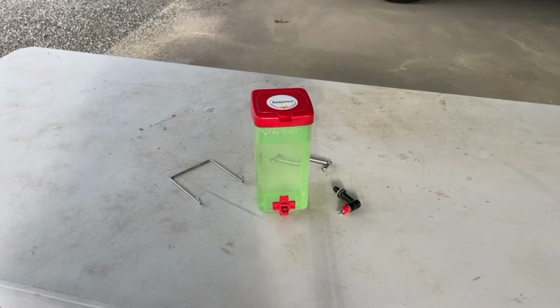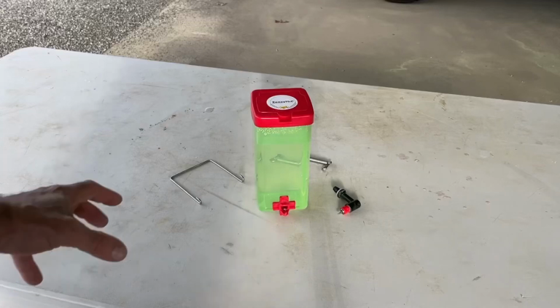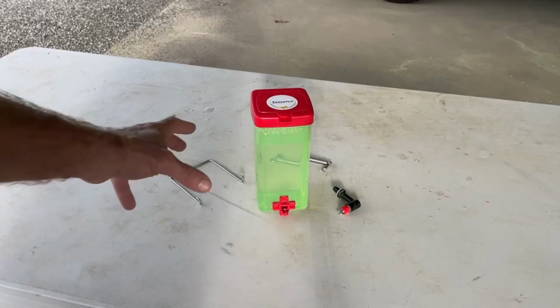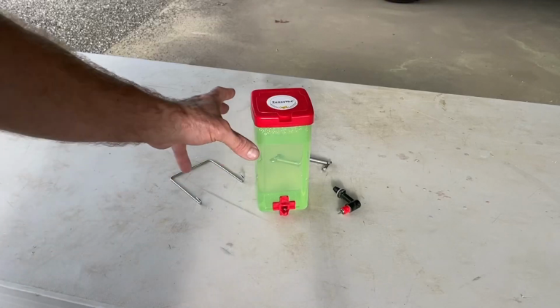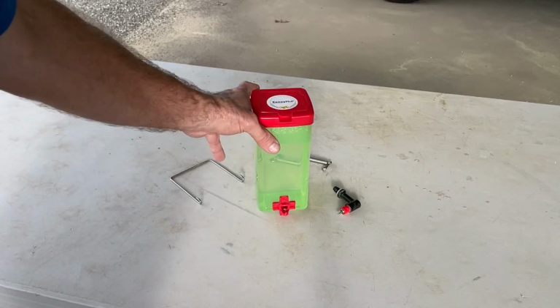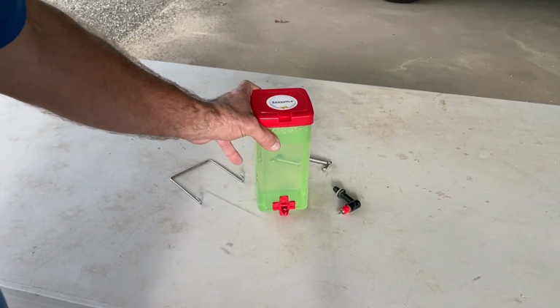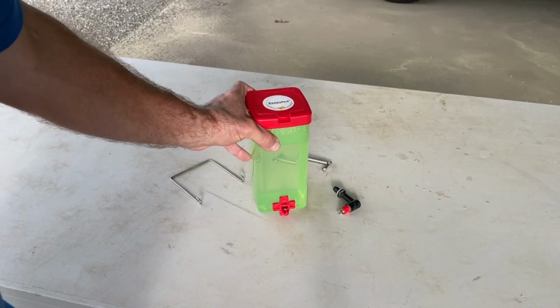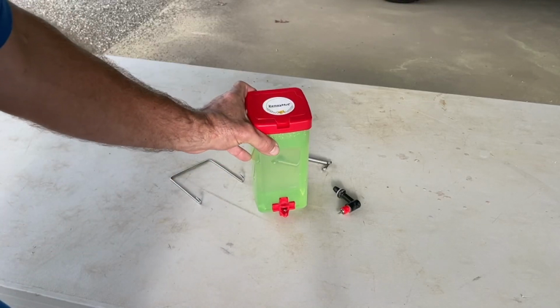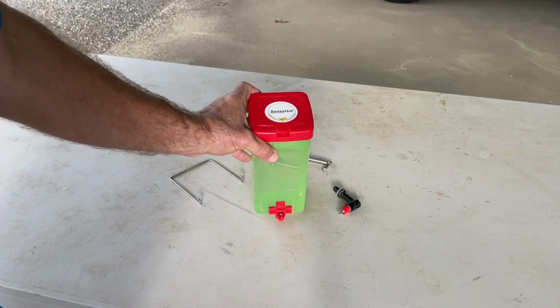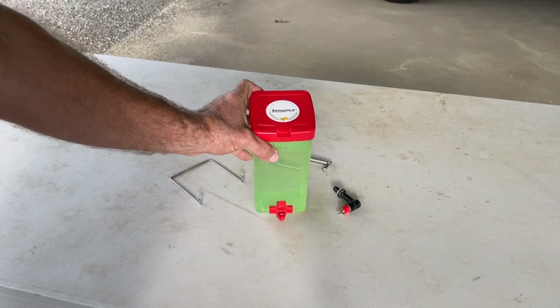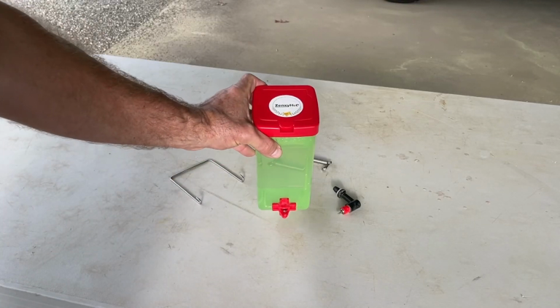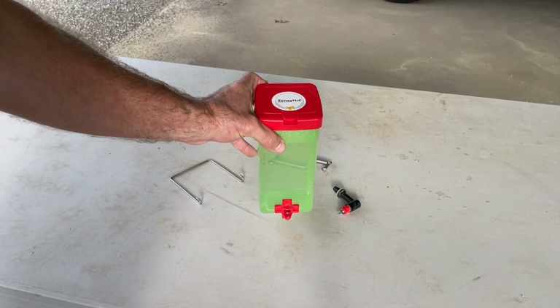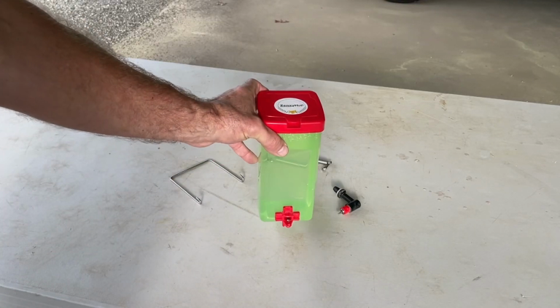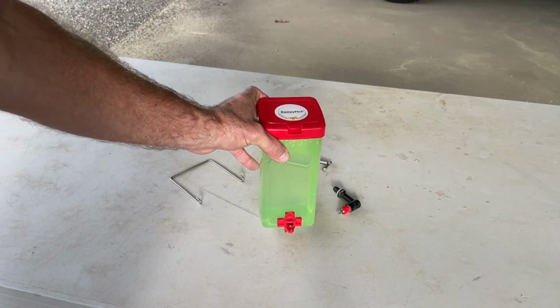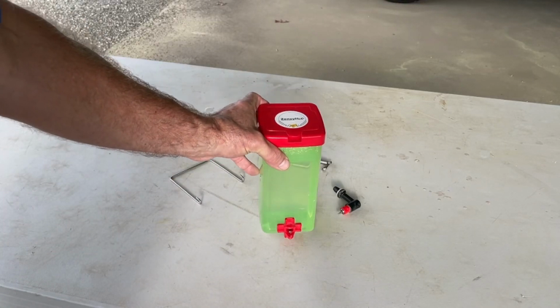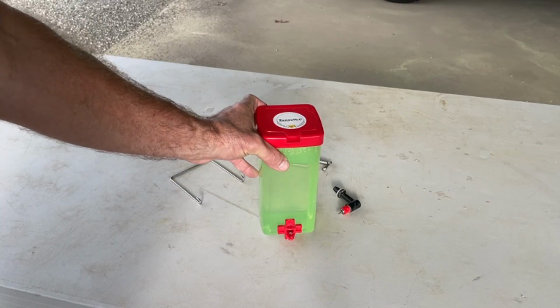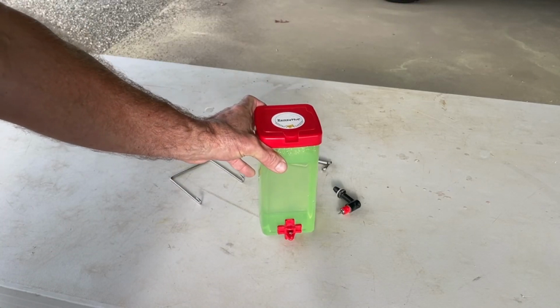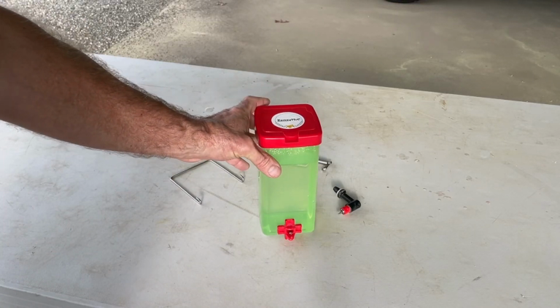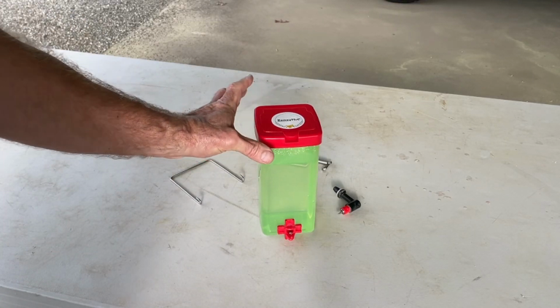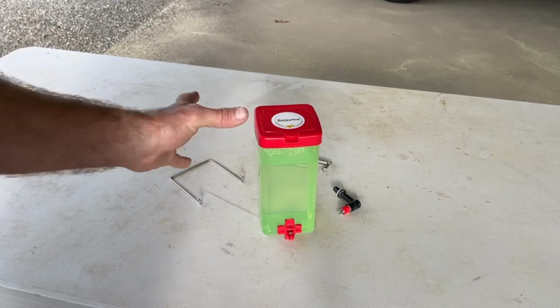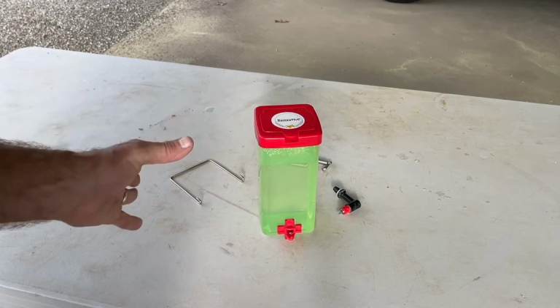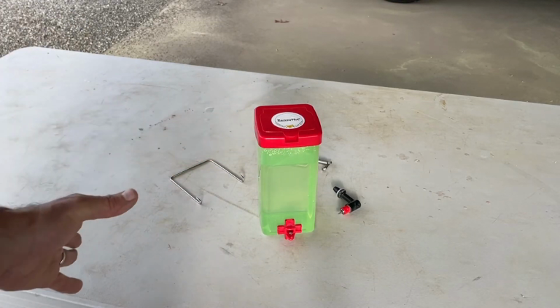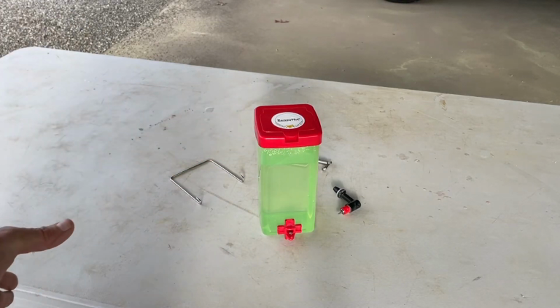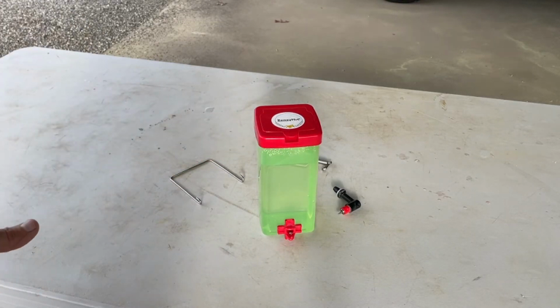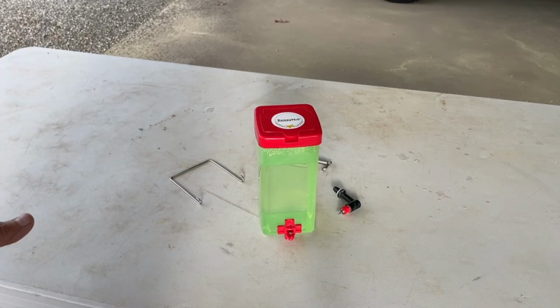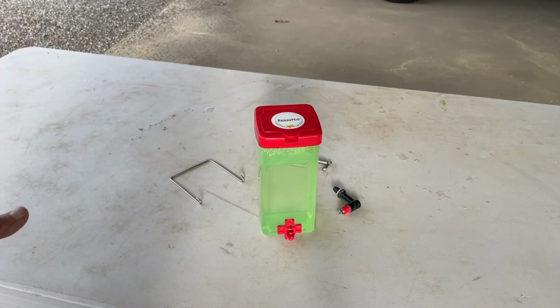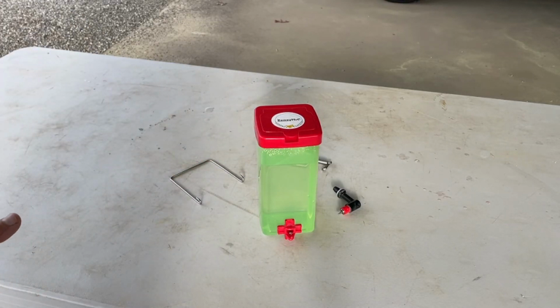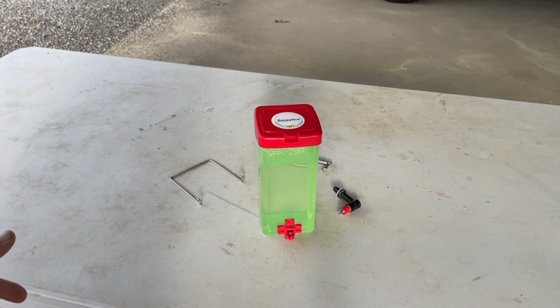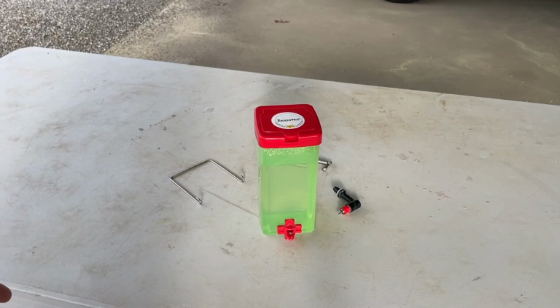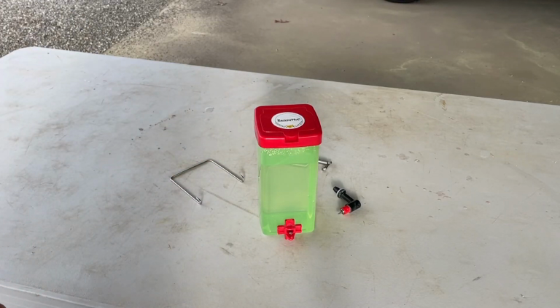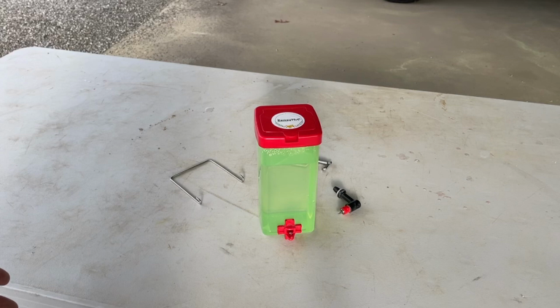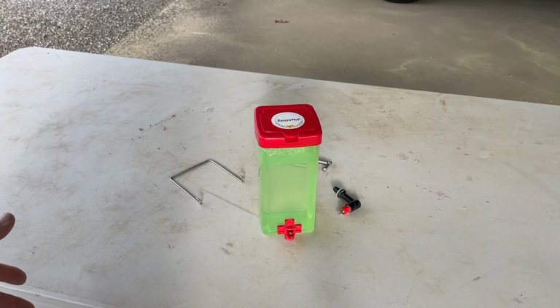This is a XenXY chicken waterer, a chick waterer. That's what we used it for for our small chicks.